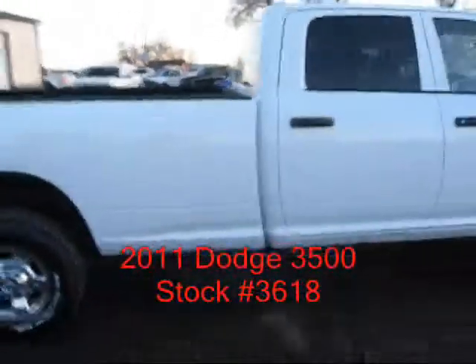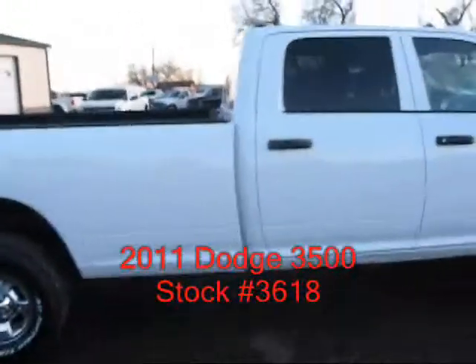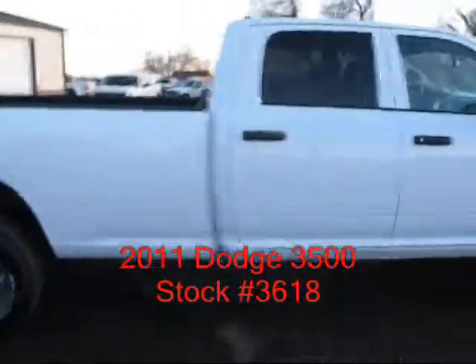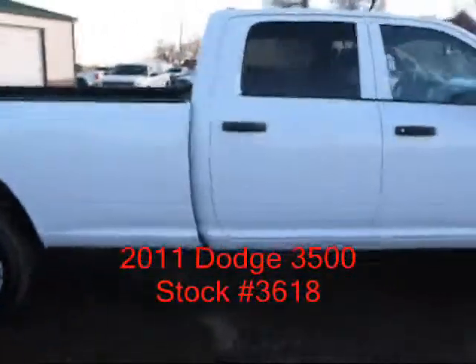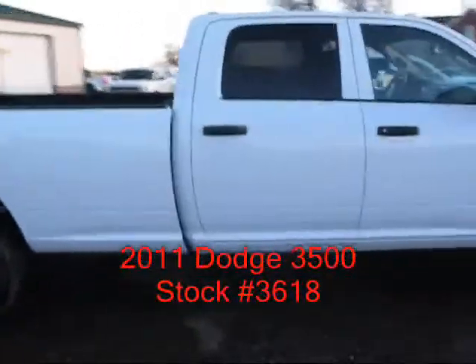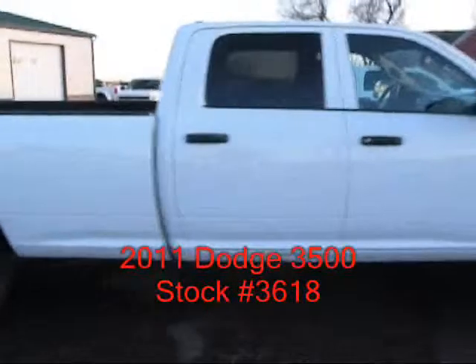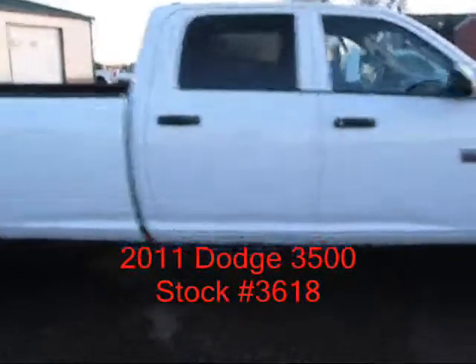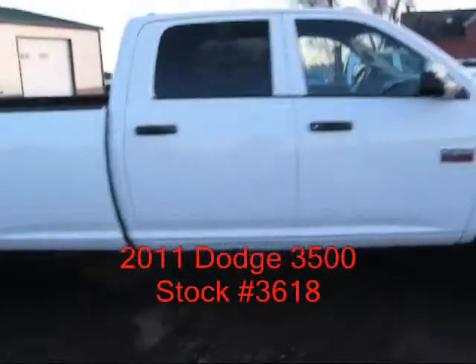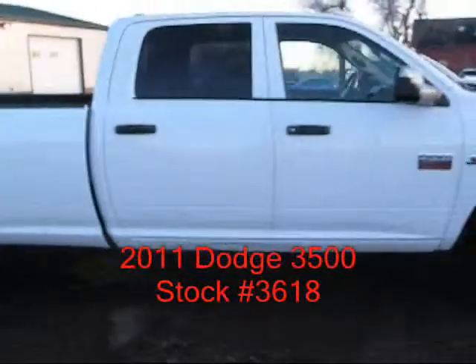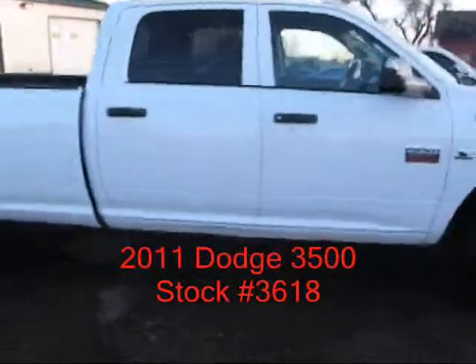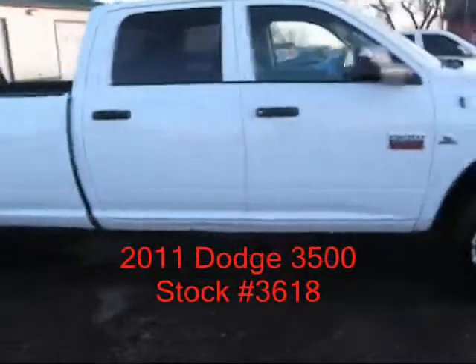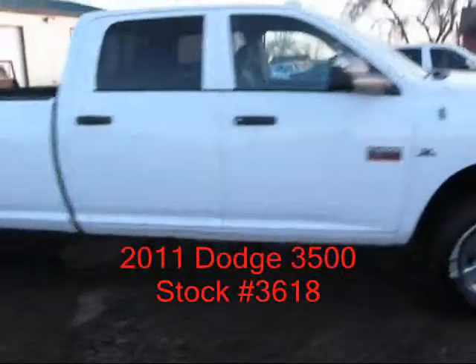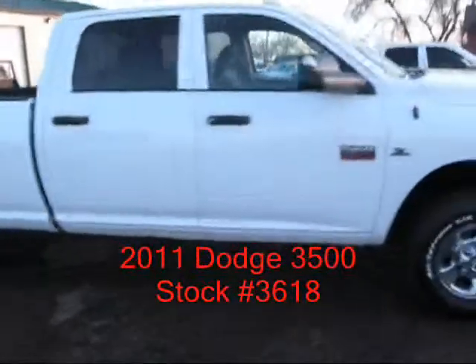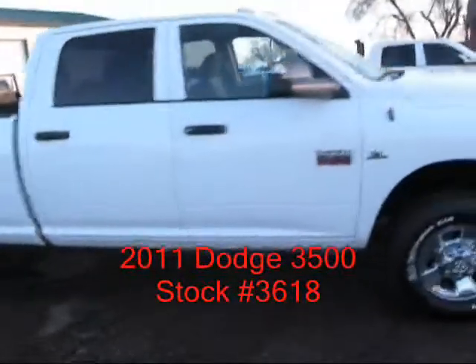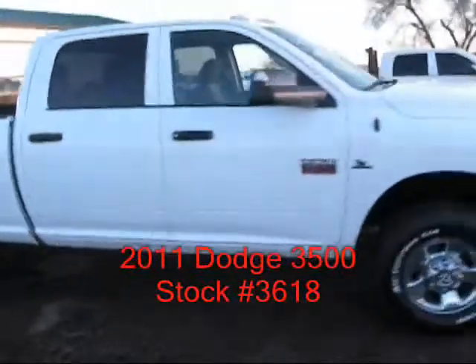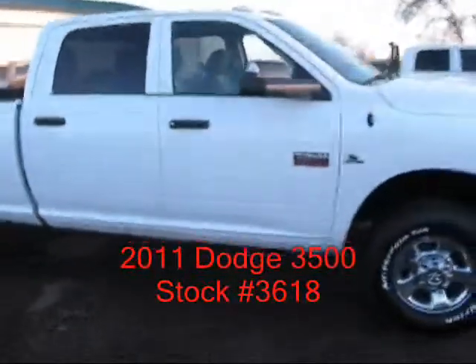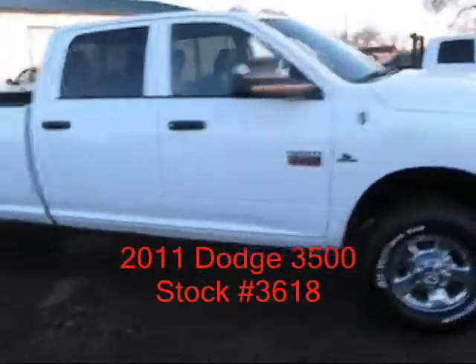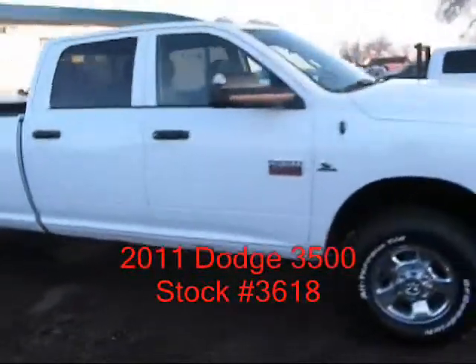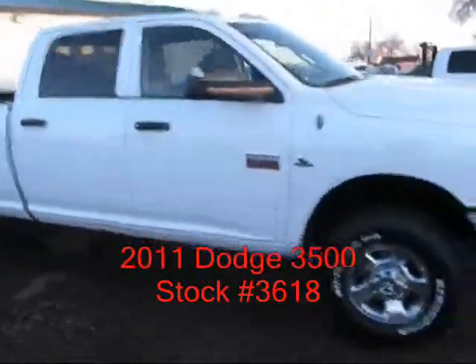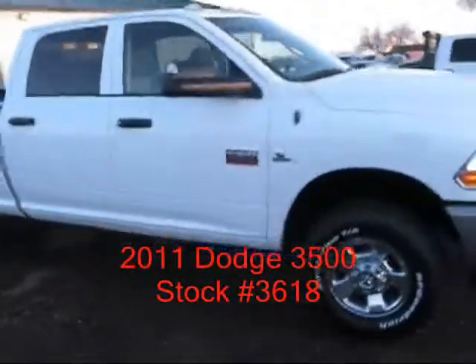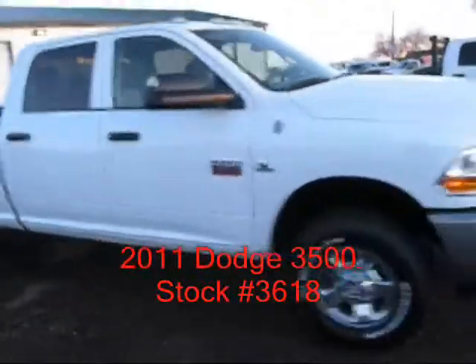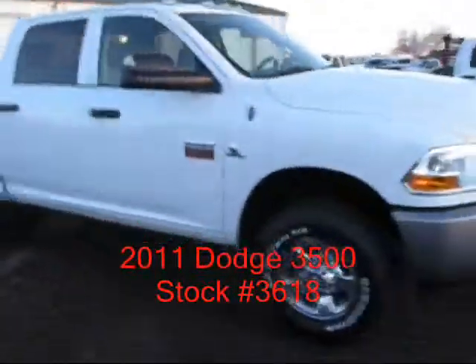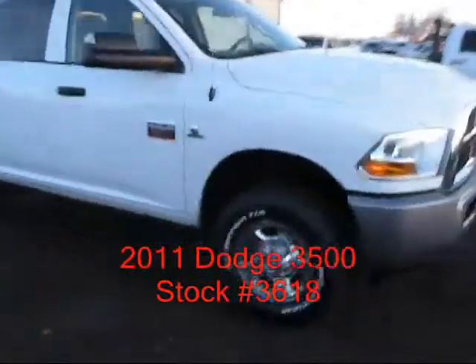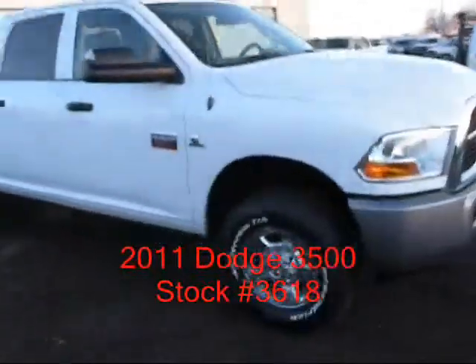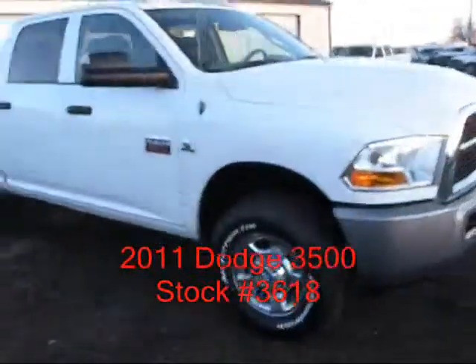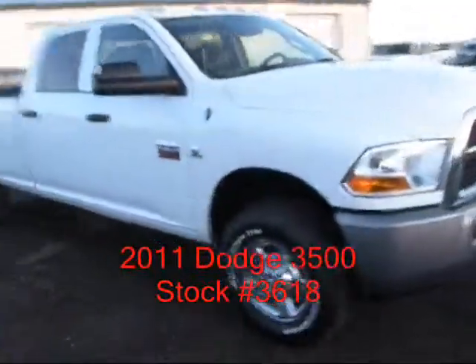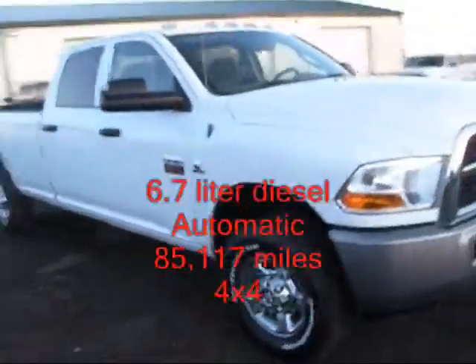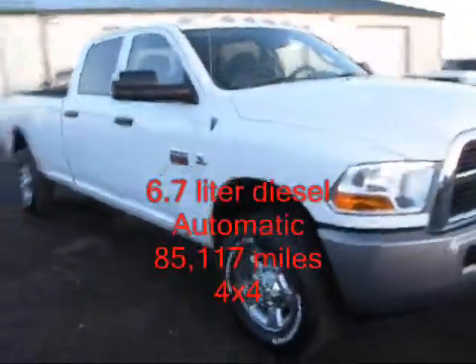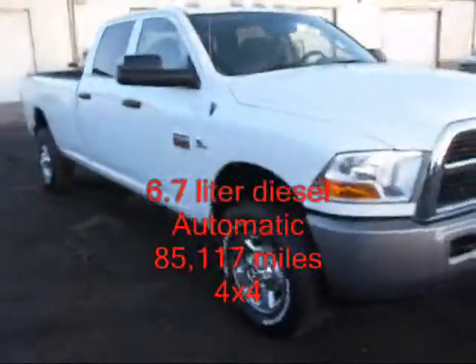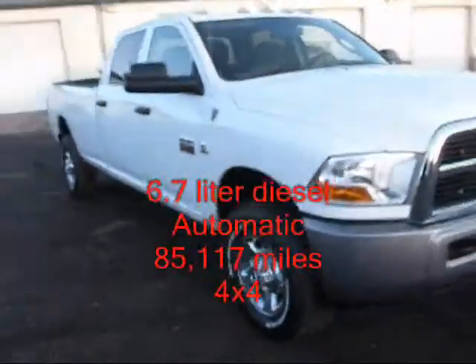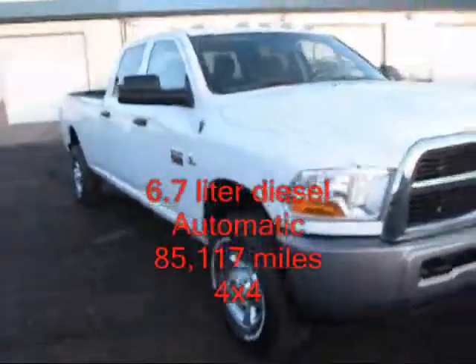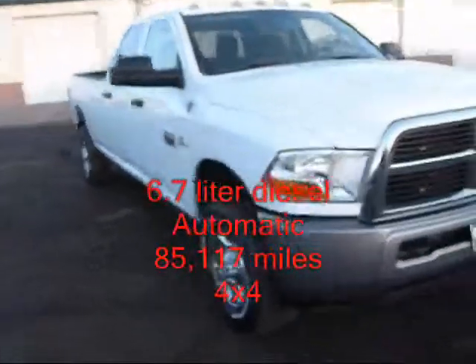It's SLT, so power windows, locks, mirrors, new tires. Real nice clean truck.